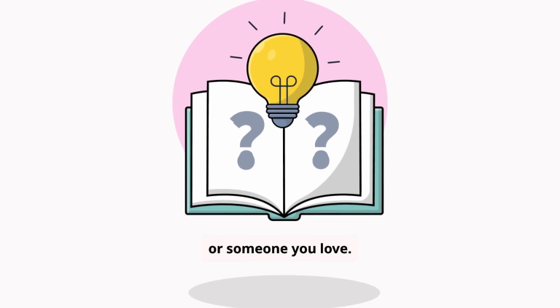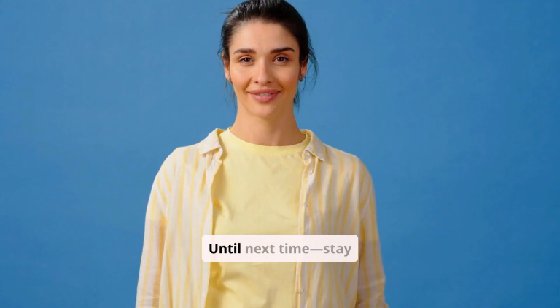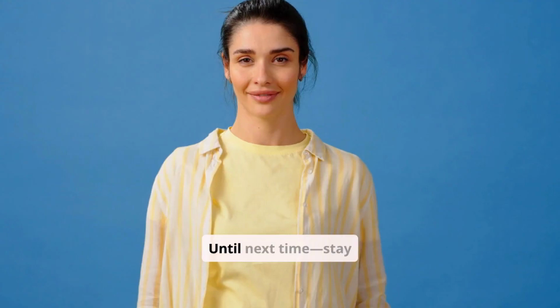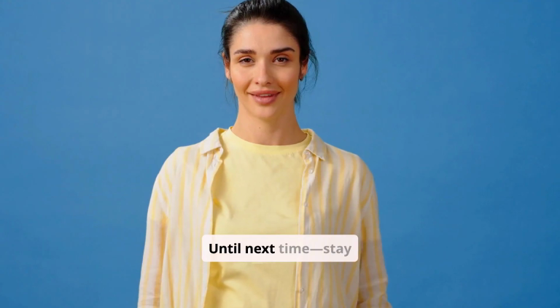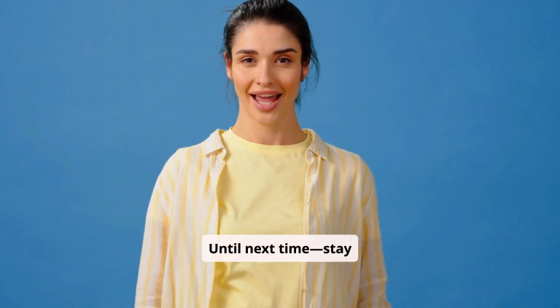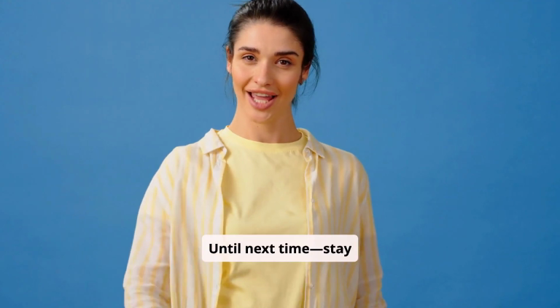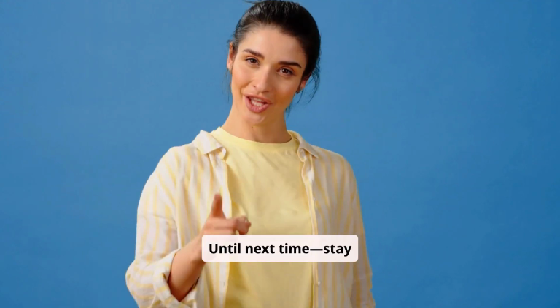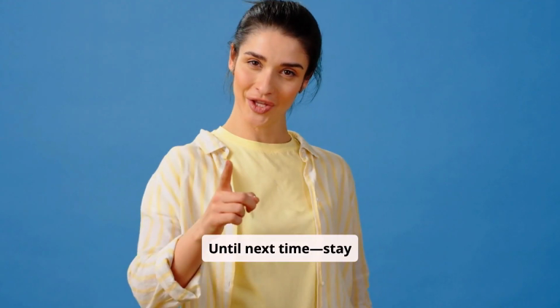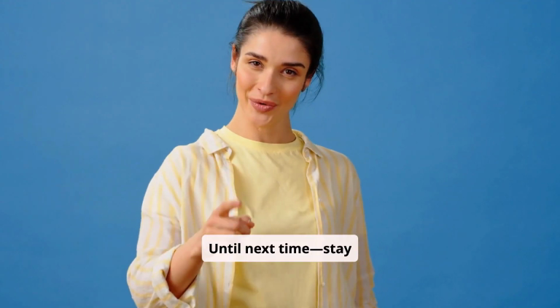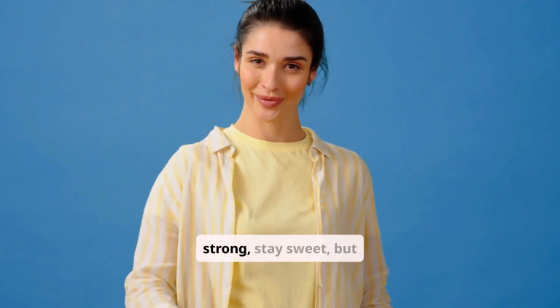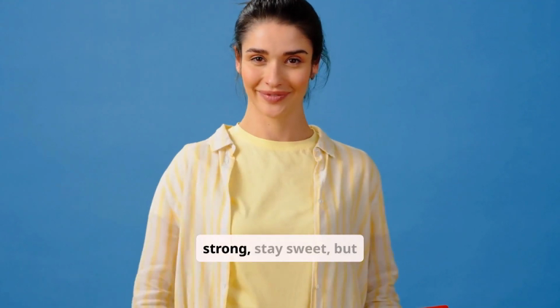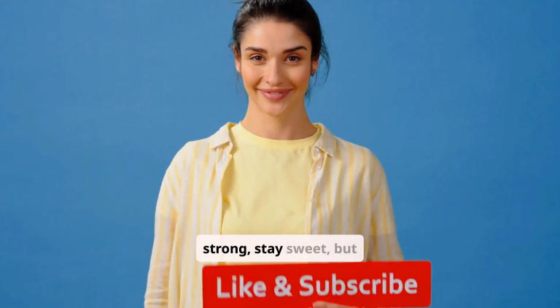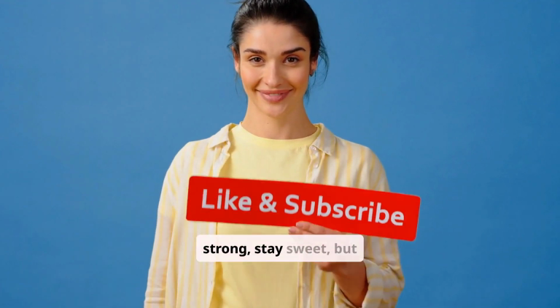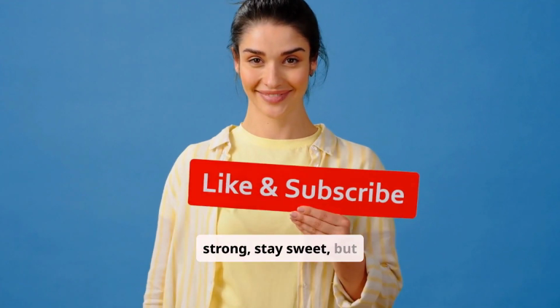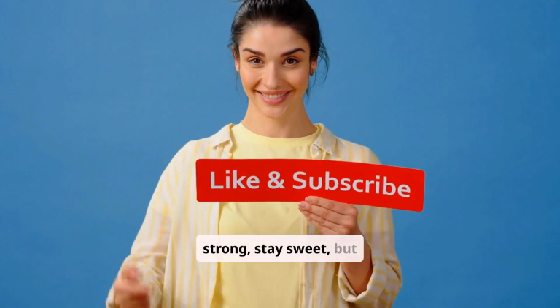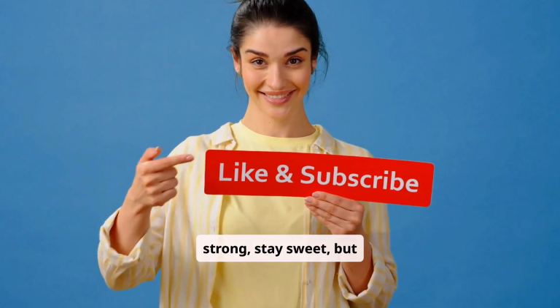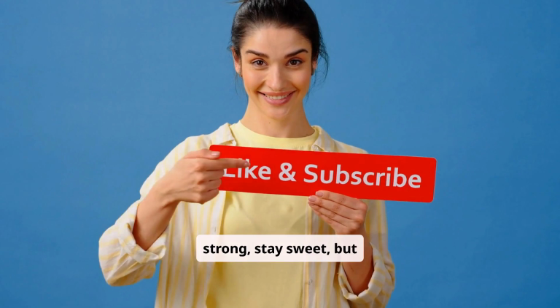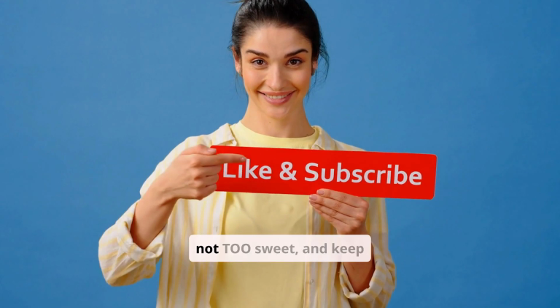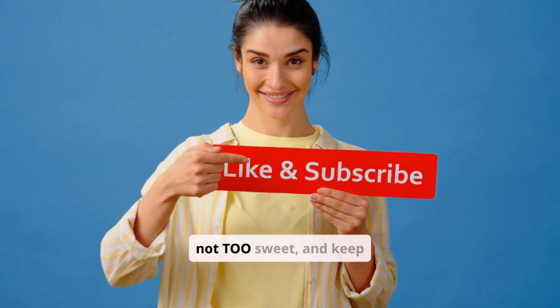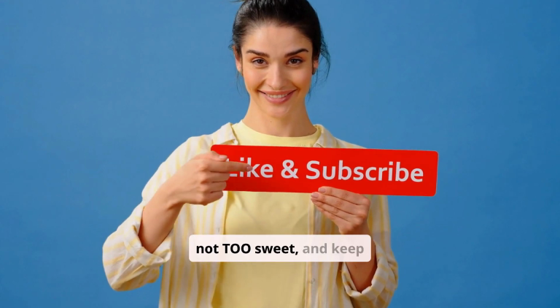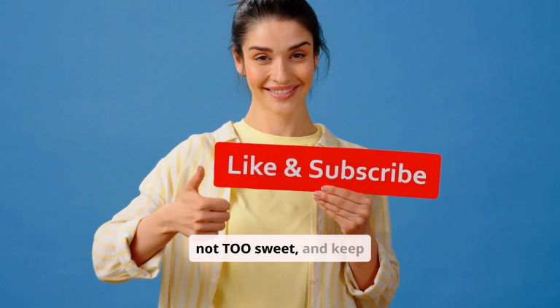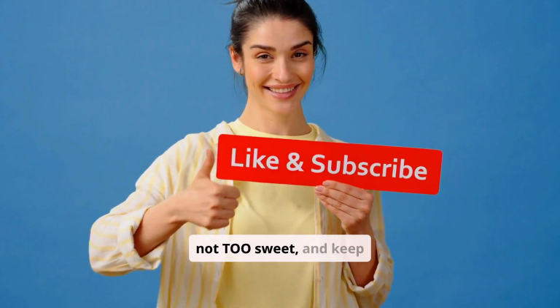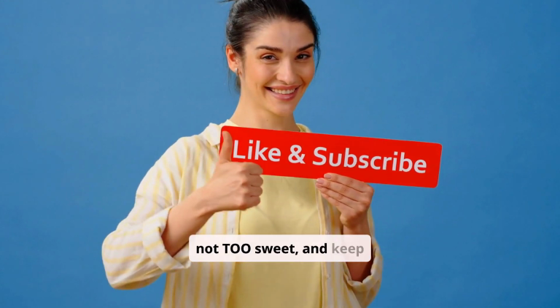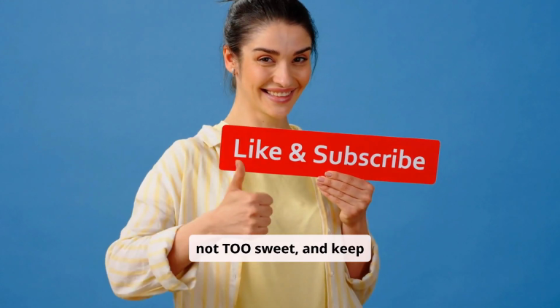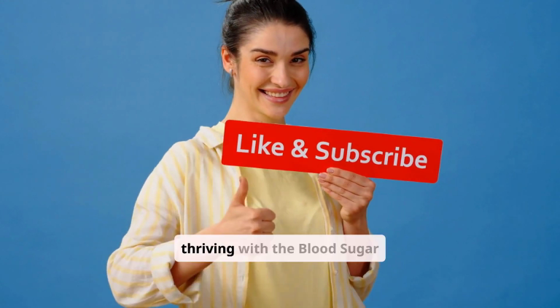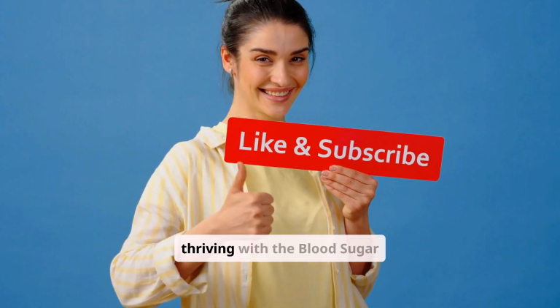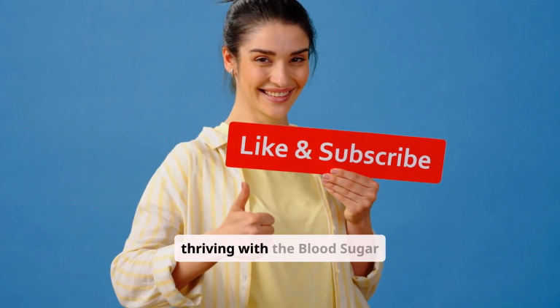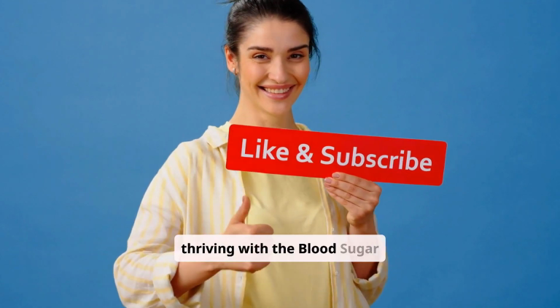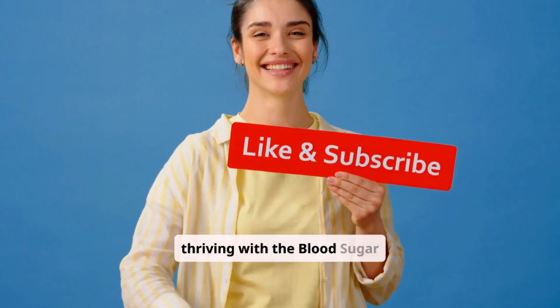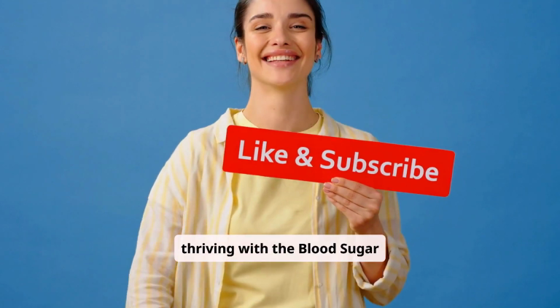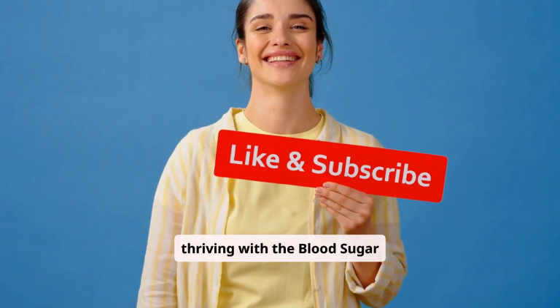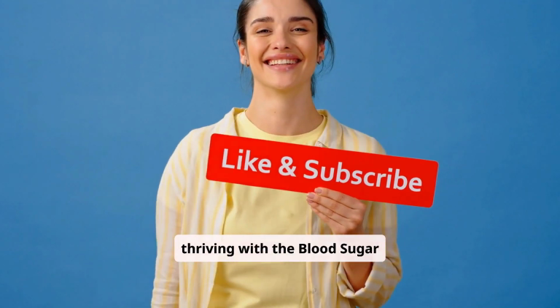Until next time, stay strong, stay sweet — but not too sweet — and keep thriving with the Blood Sugar Squad.